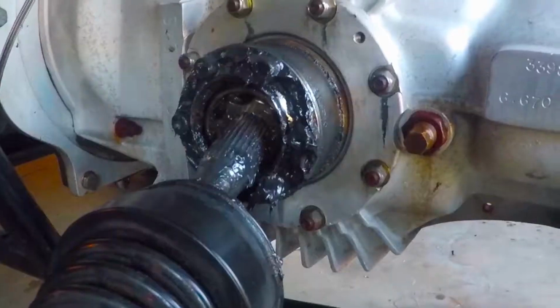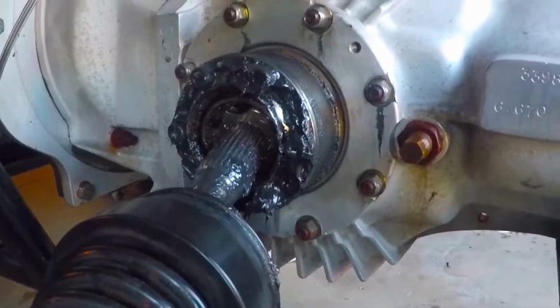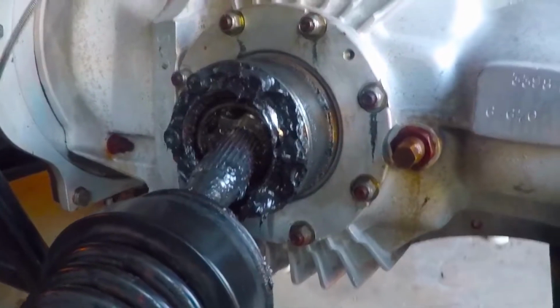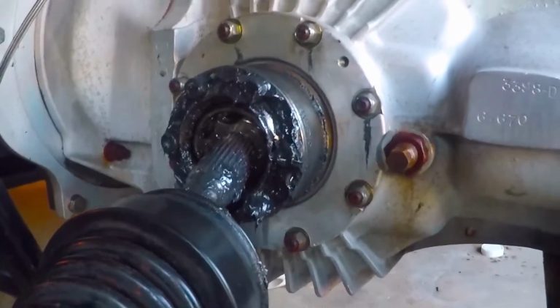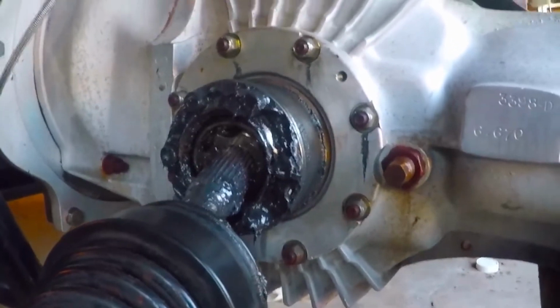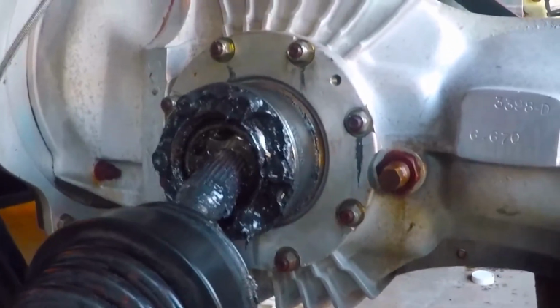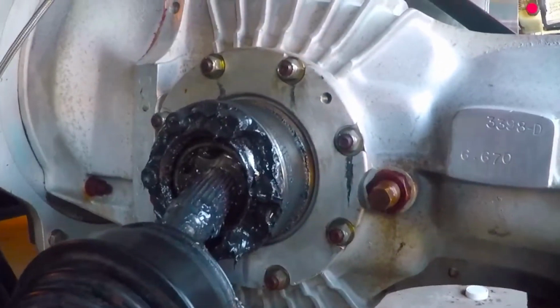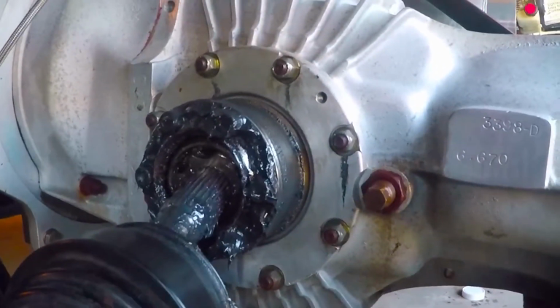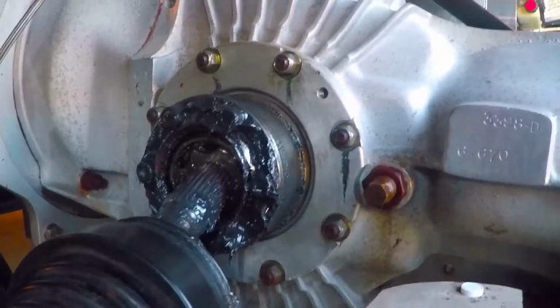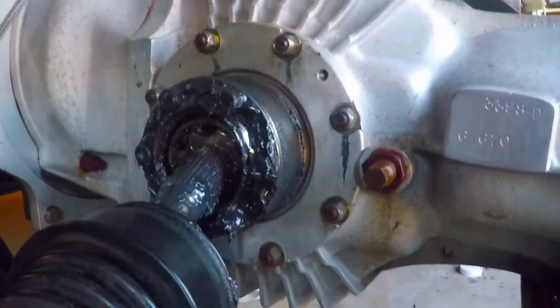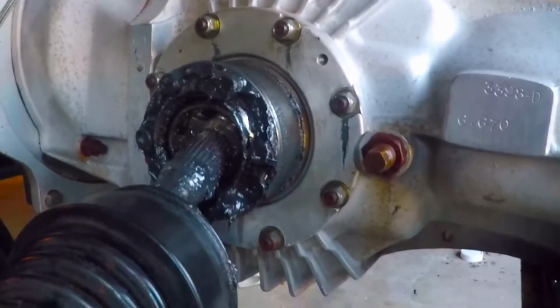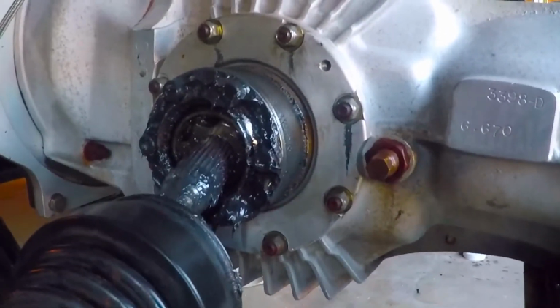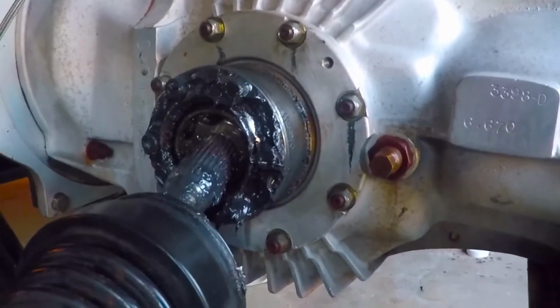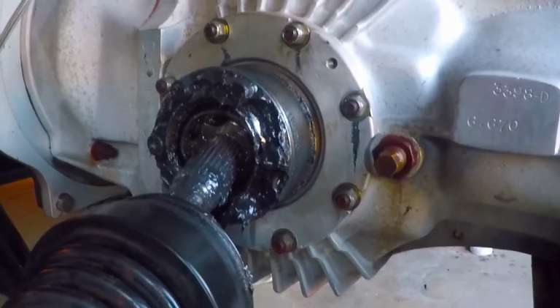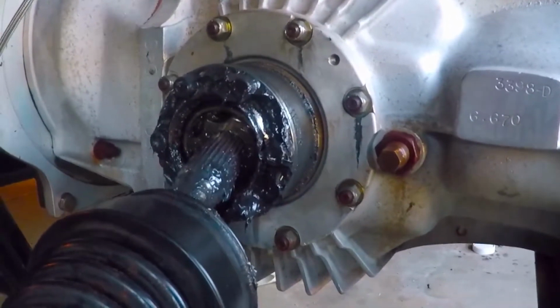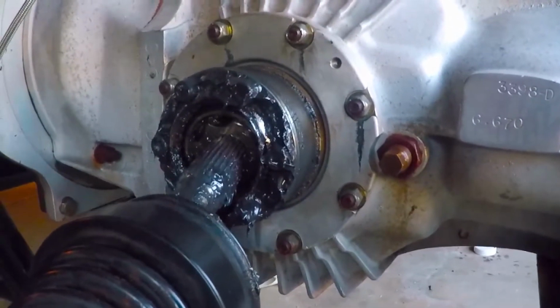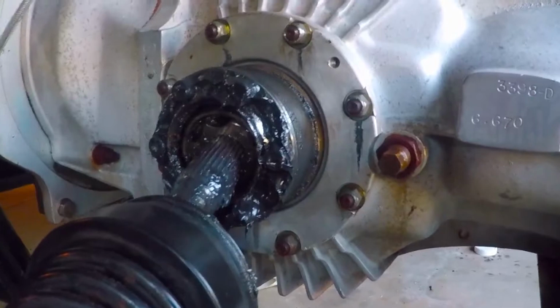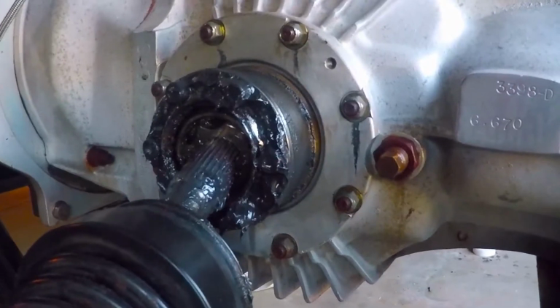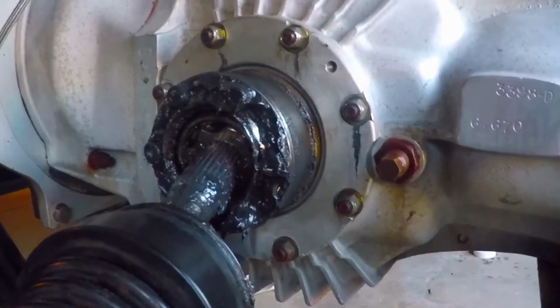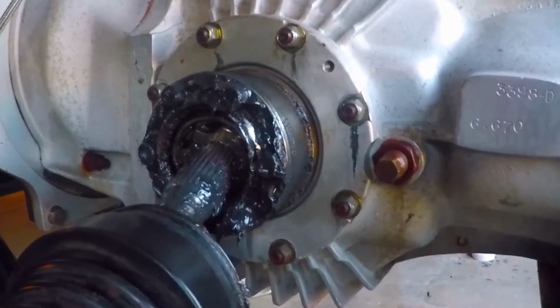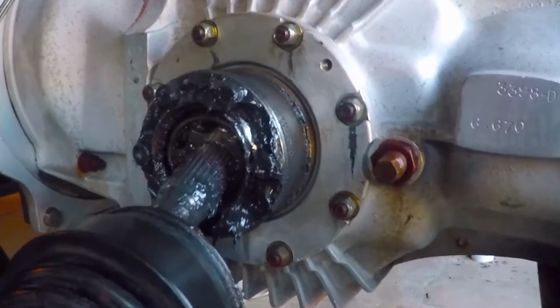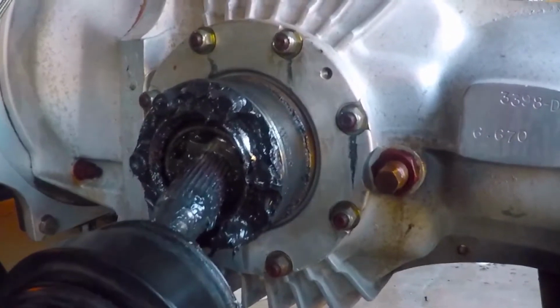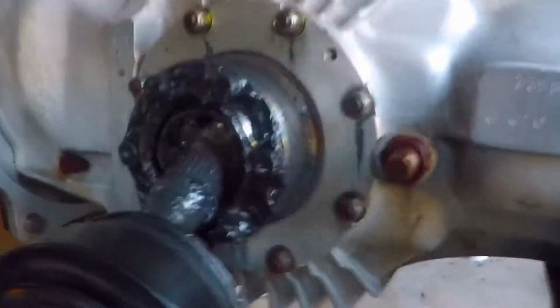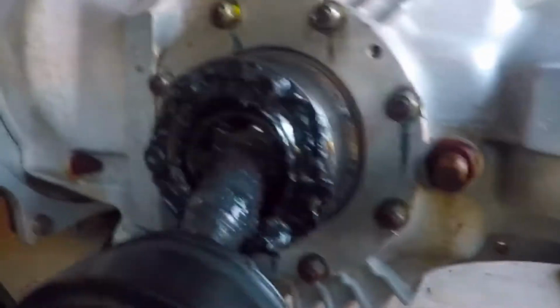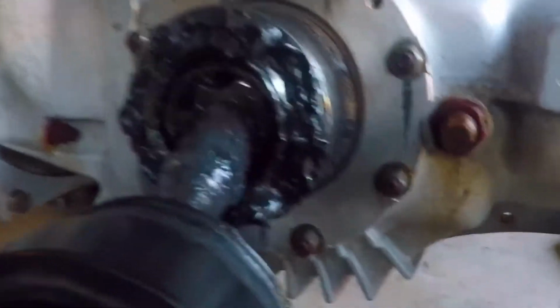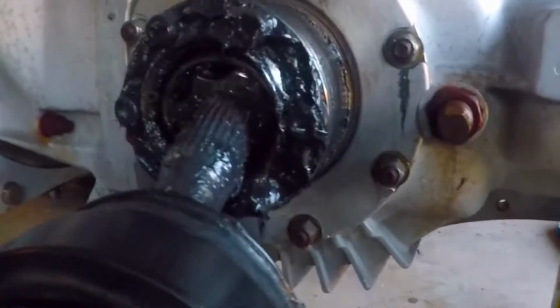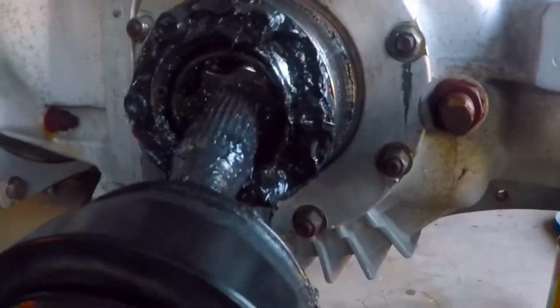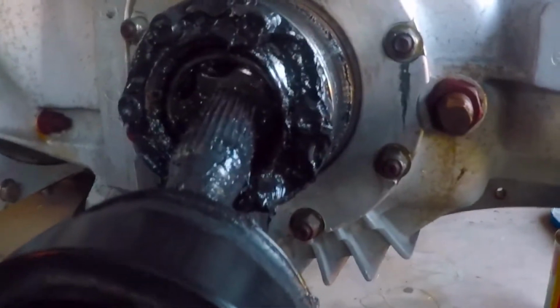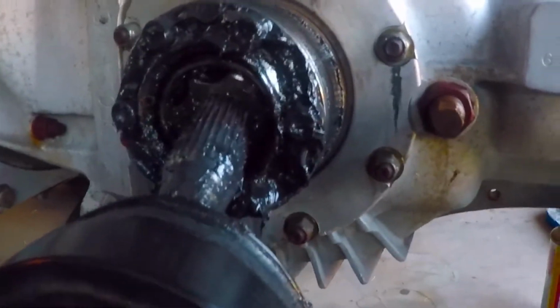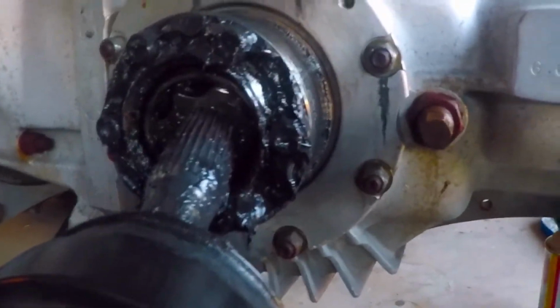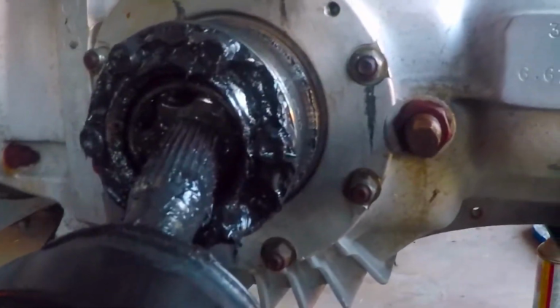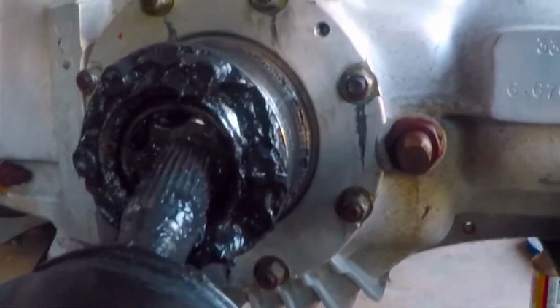Once you pull your boot off, or back, you should see something like this.